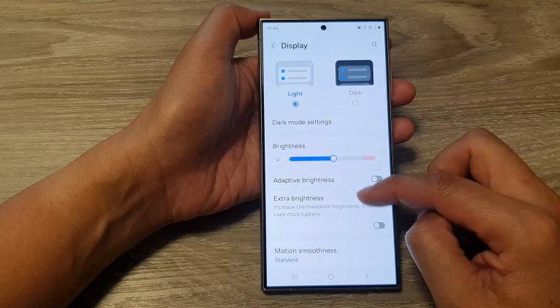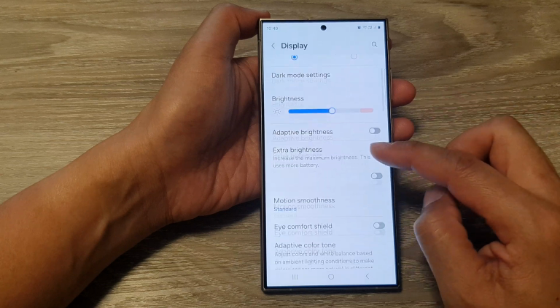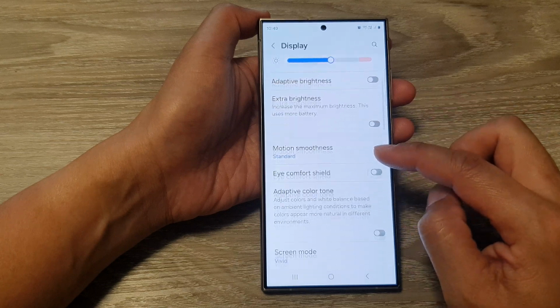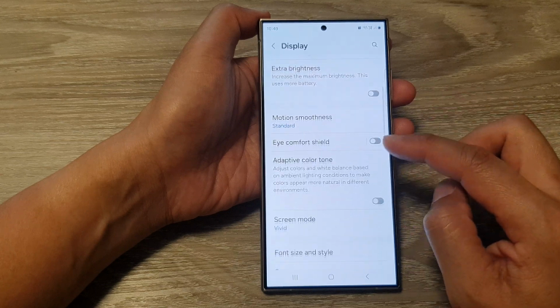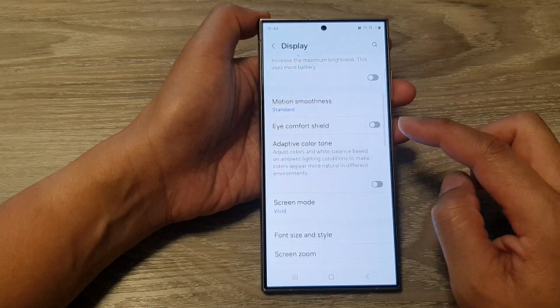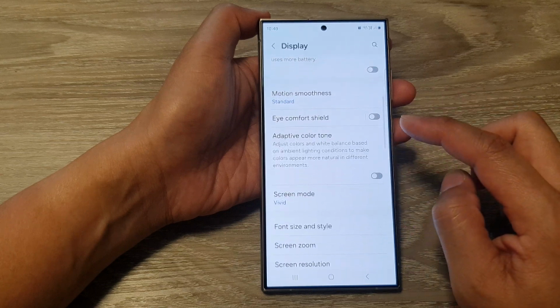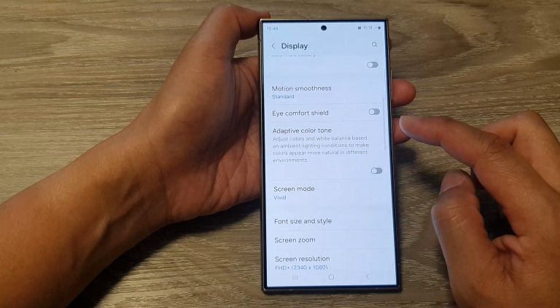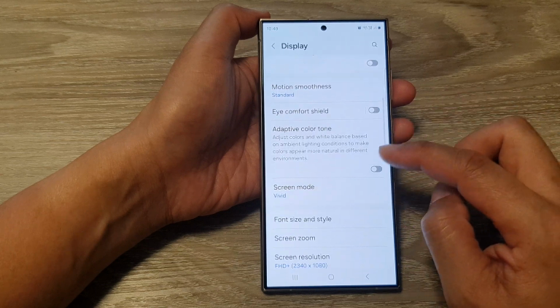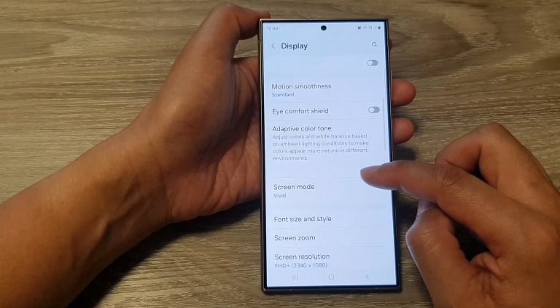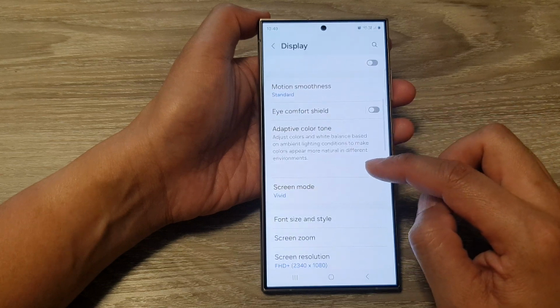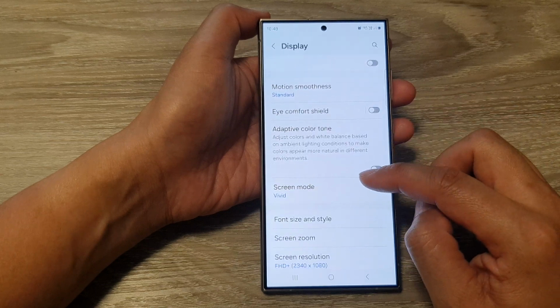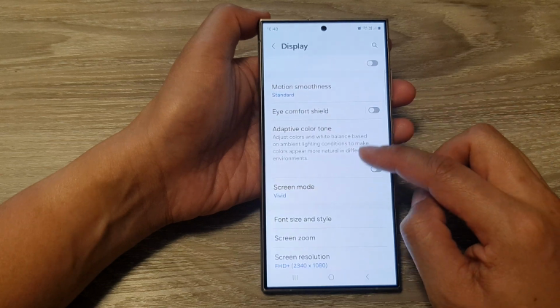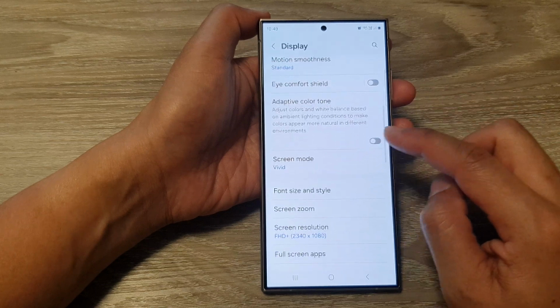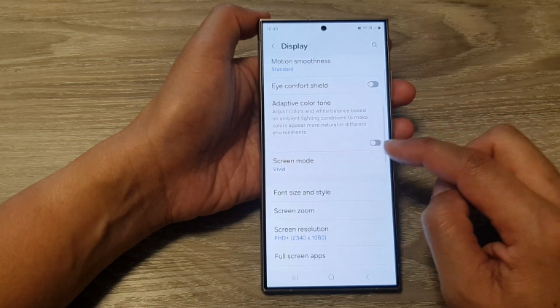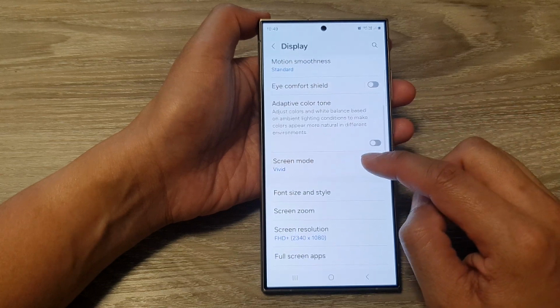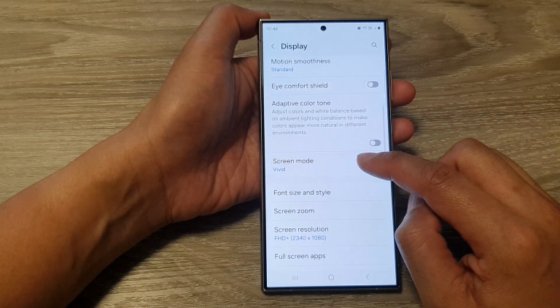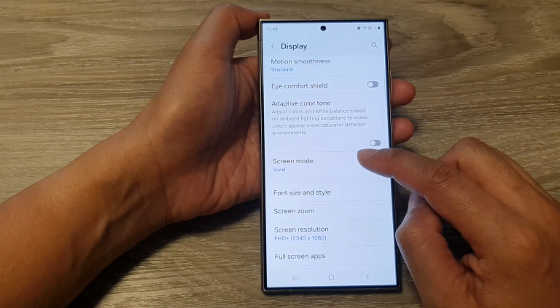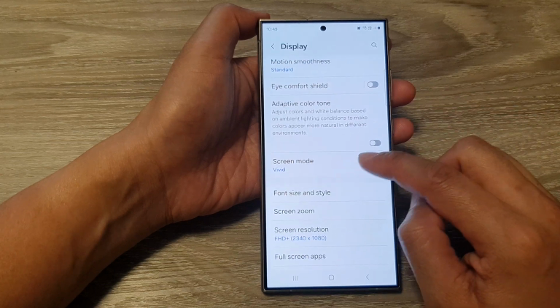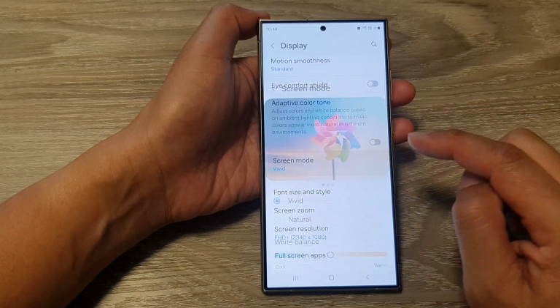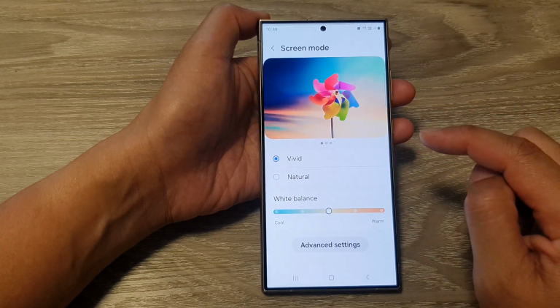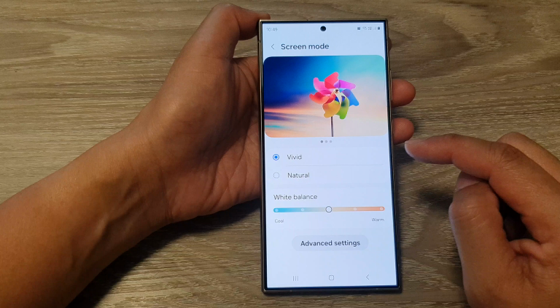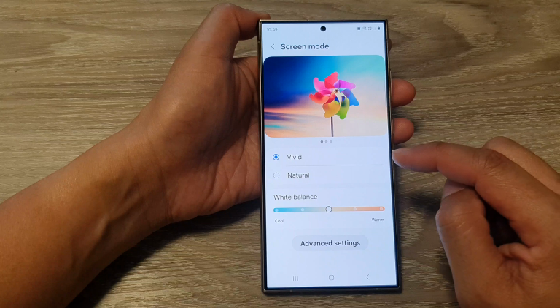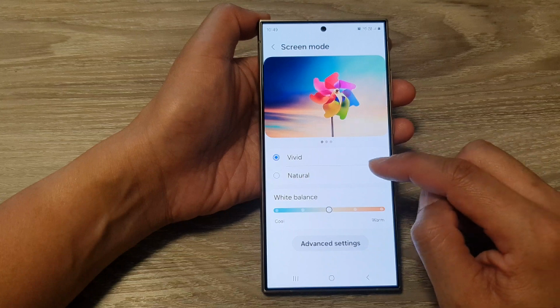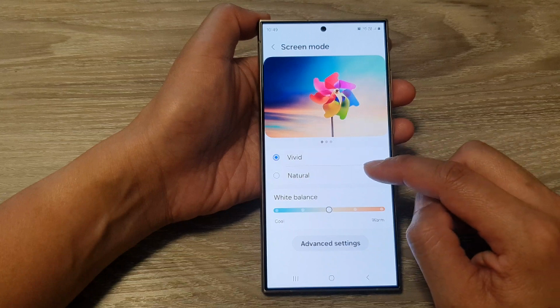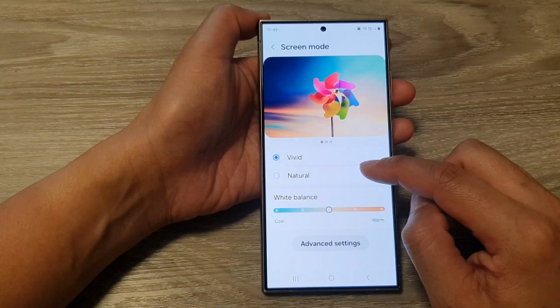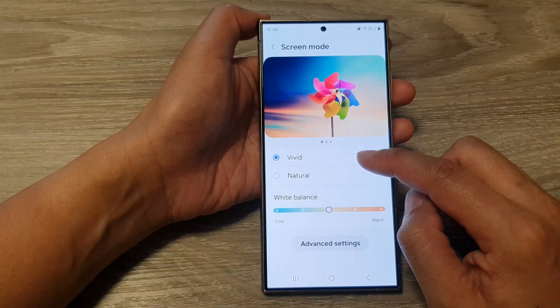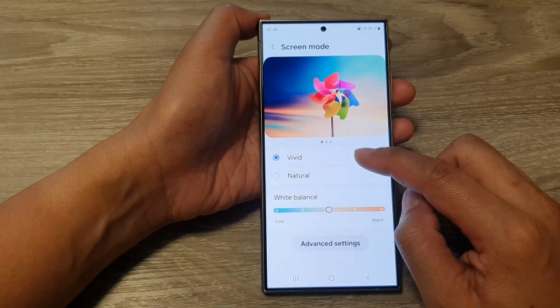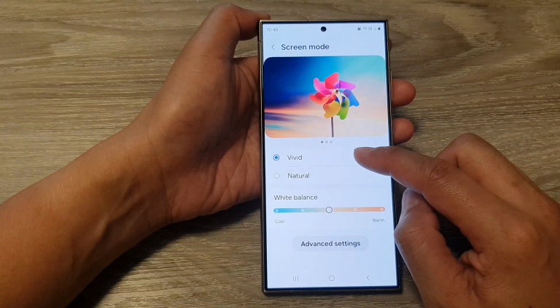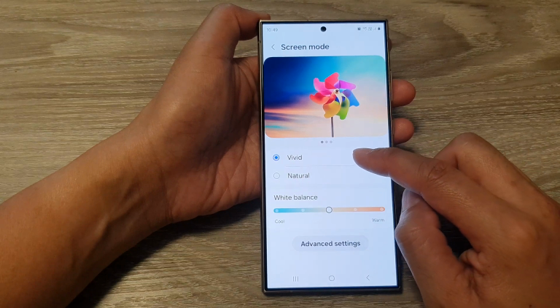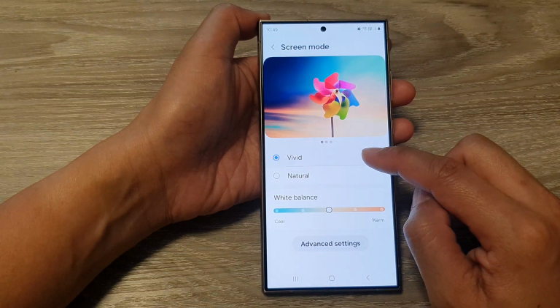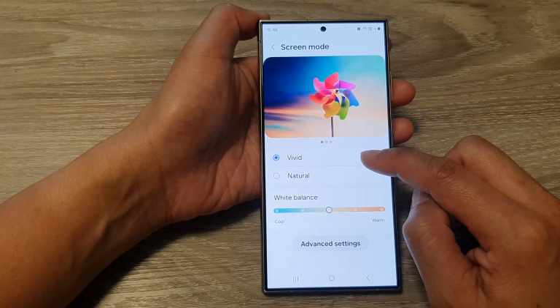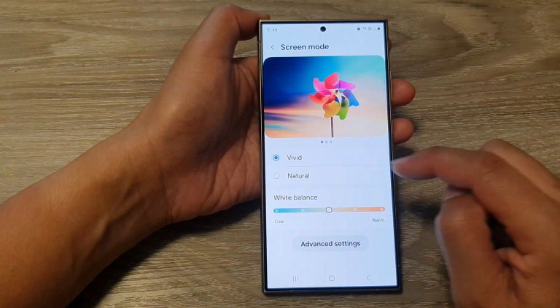Next we scroll down and then tap on Display. Now scroll down and then tap on Screen Mode. Next select Vivid.